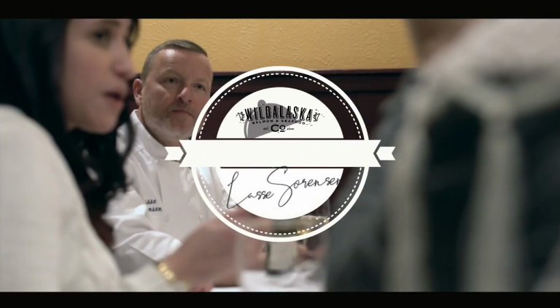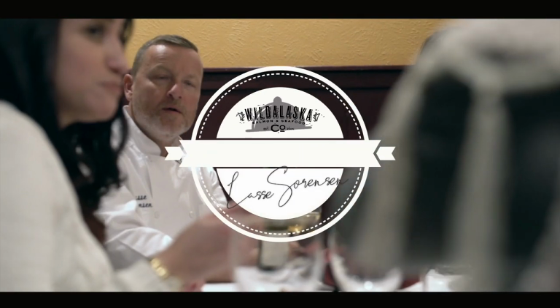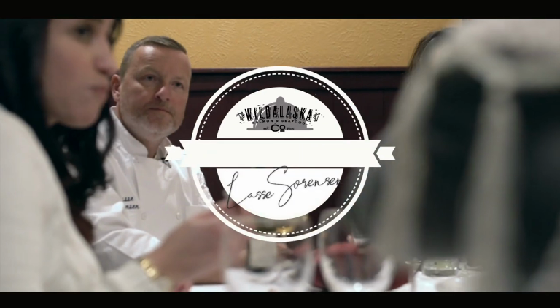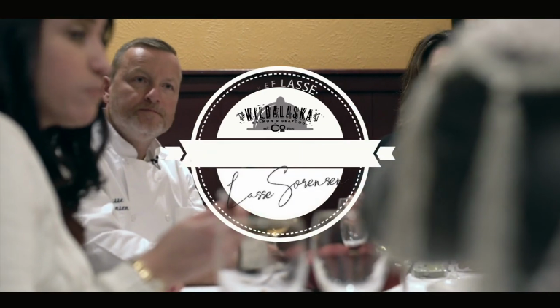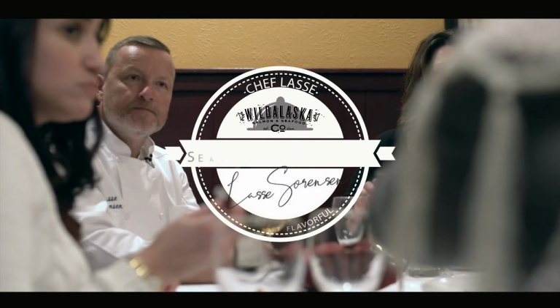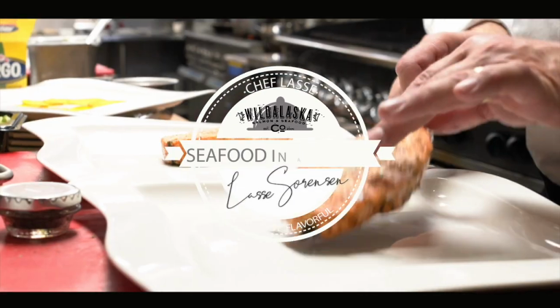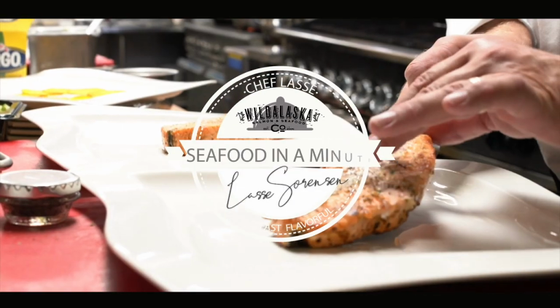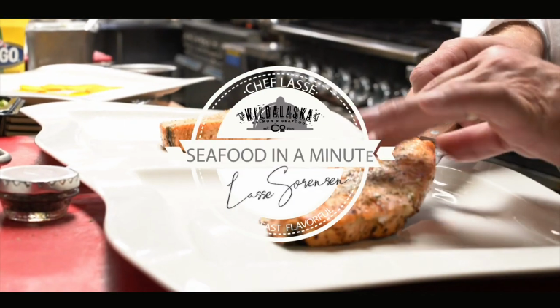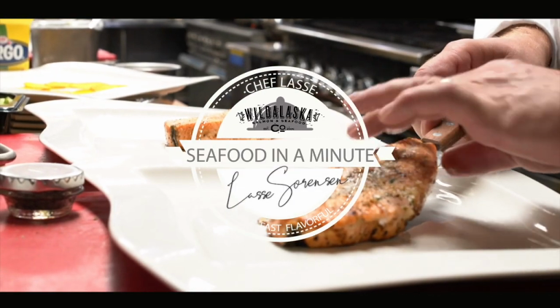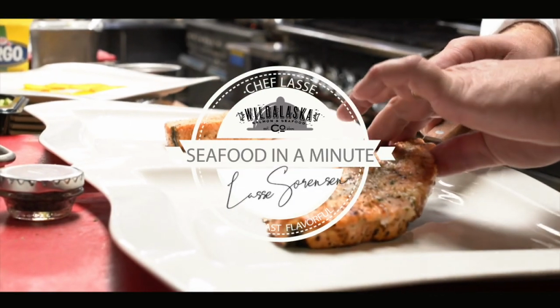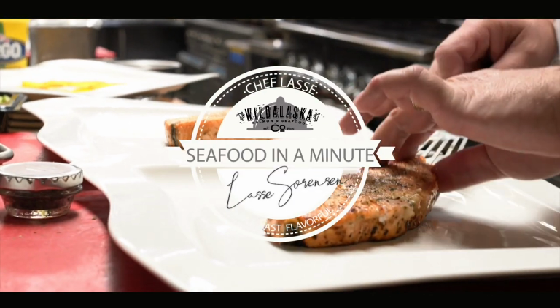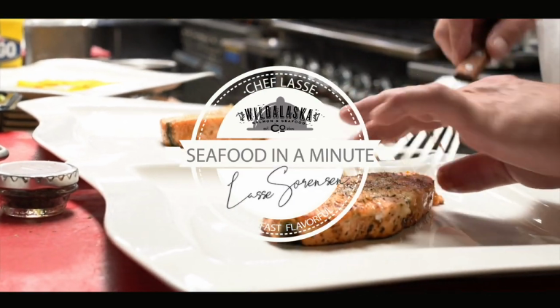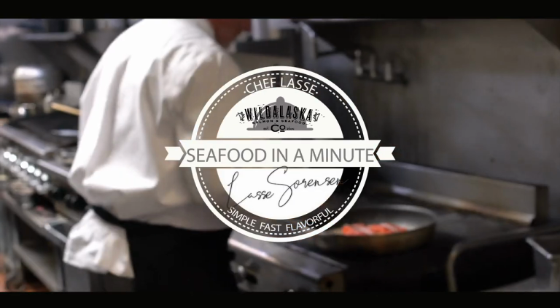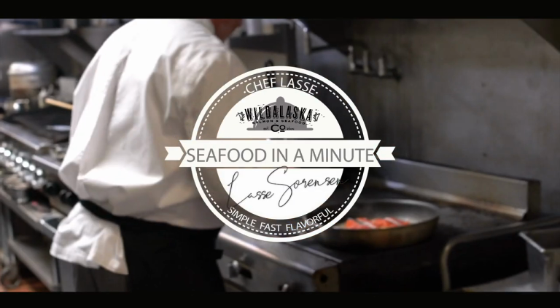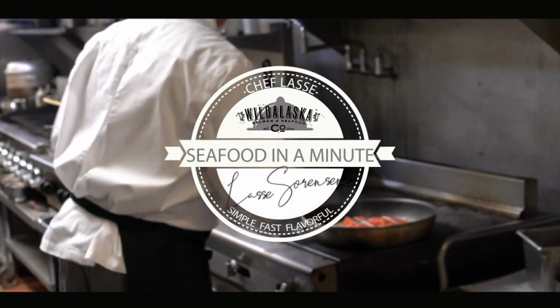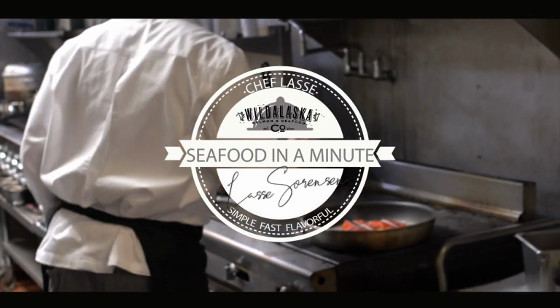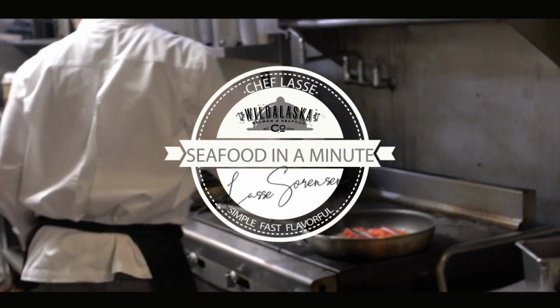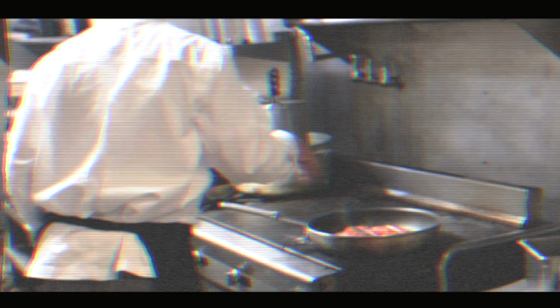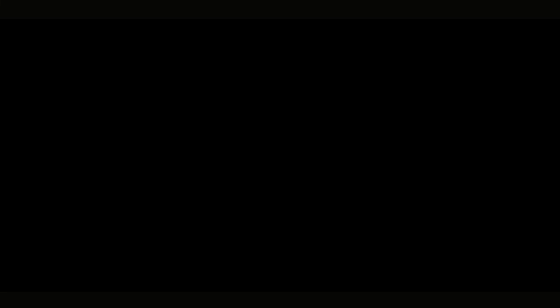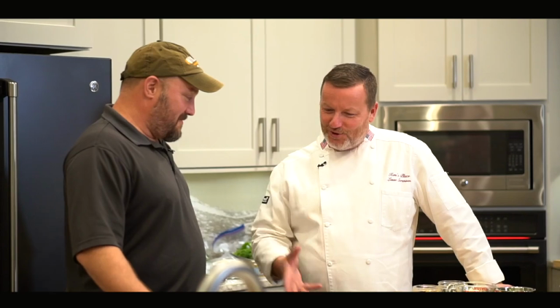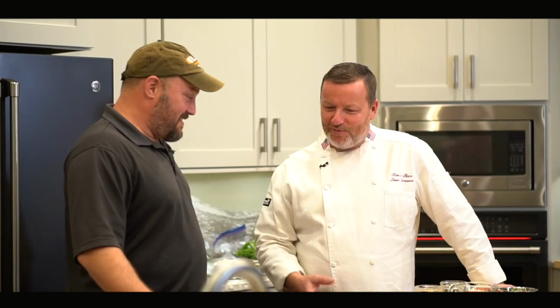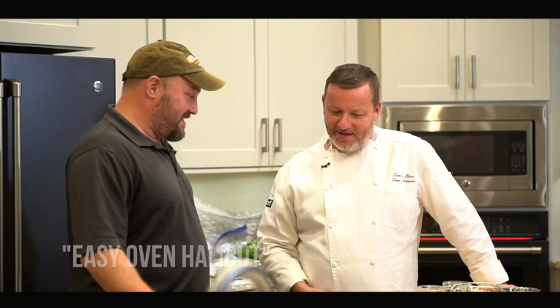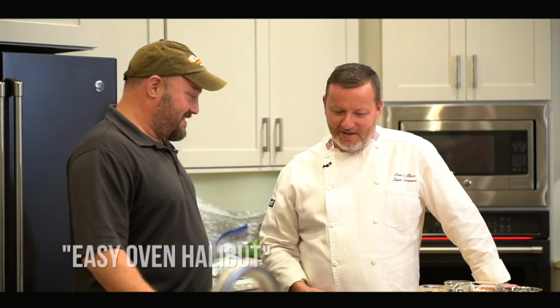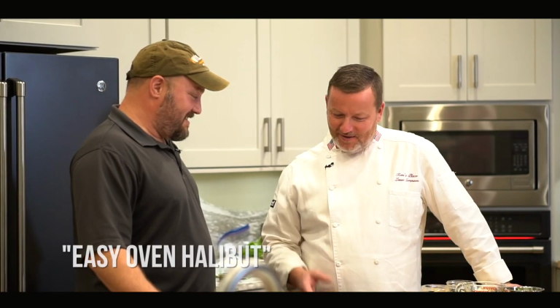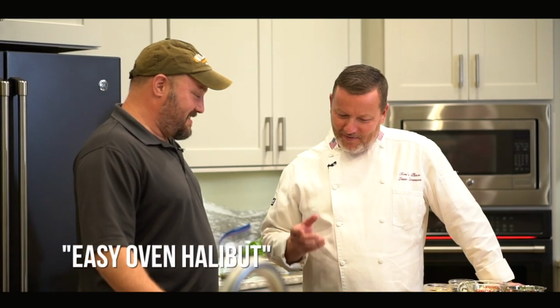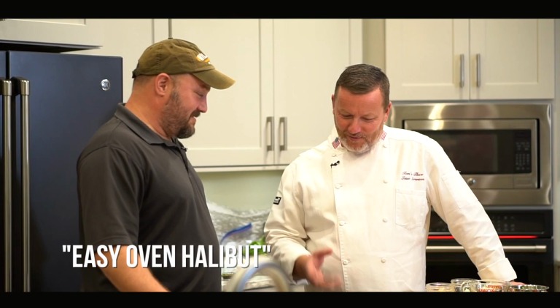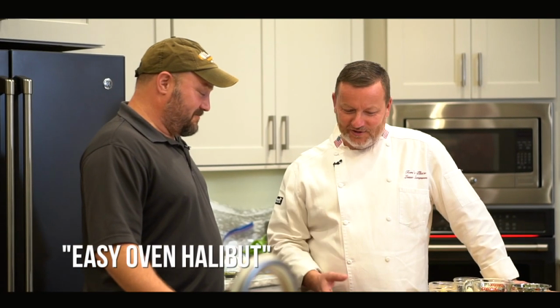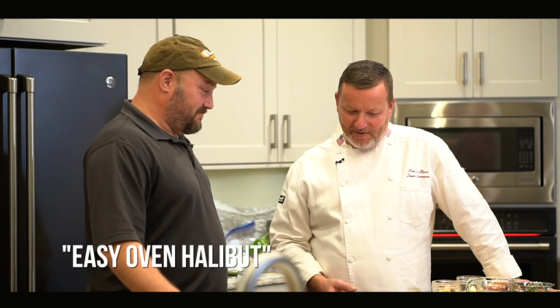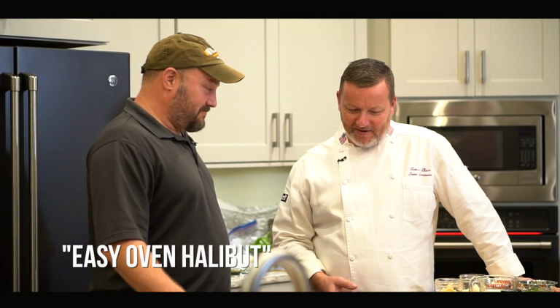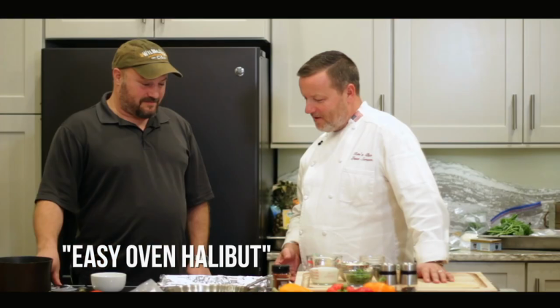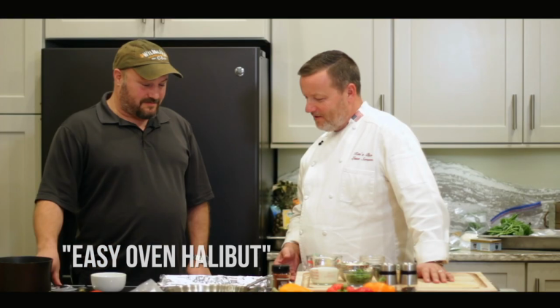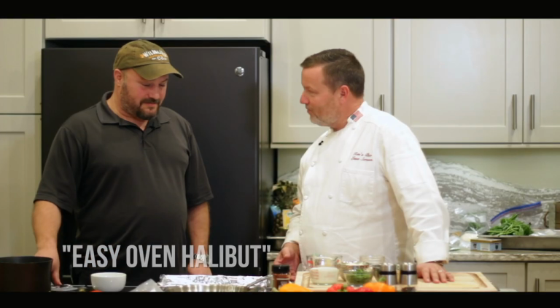Food is love. Food is good. Cook for somebody. Show me something real simple that everybody can do.